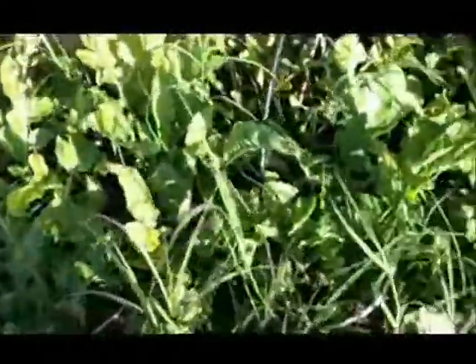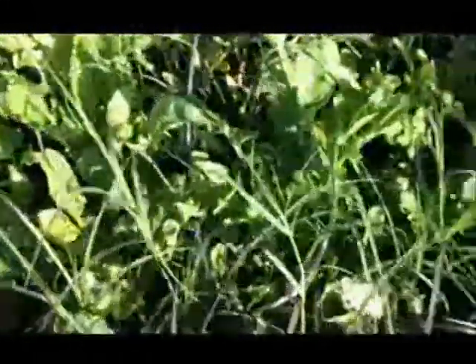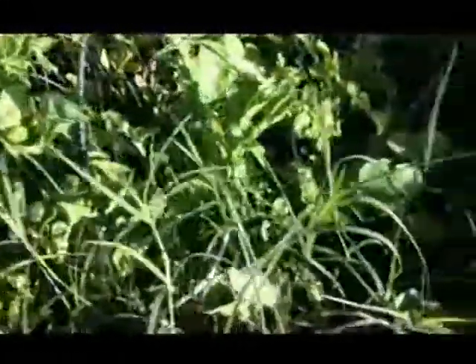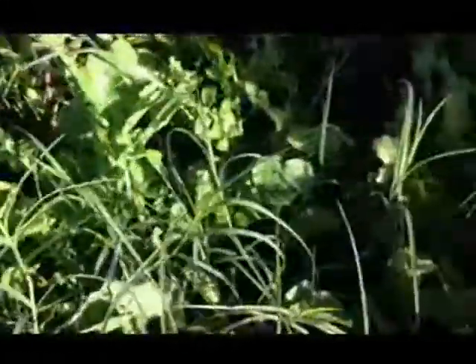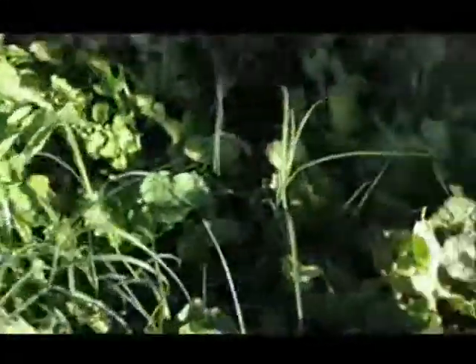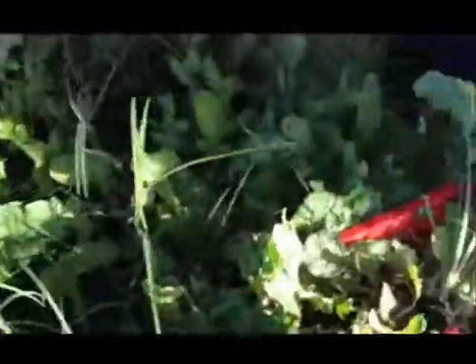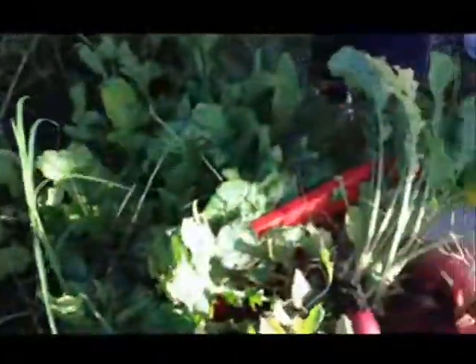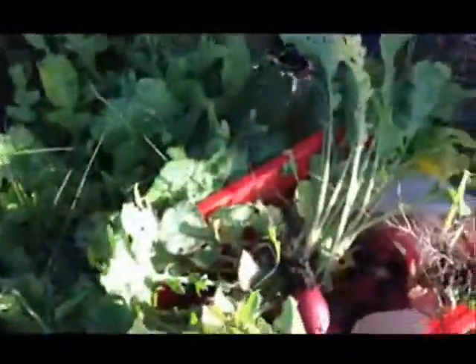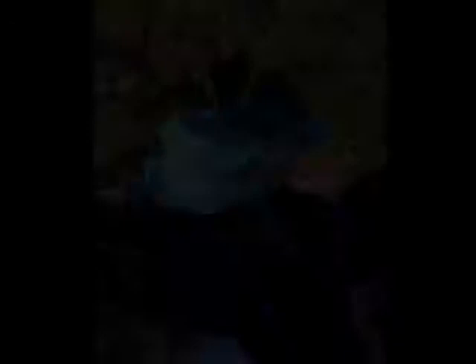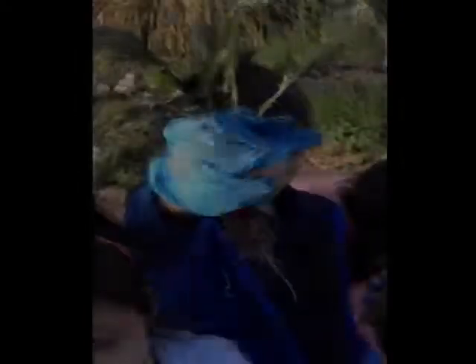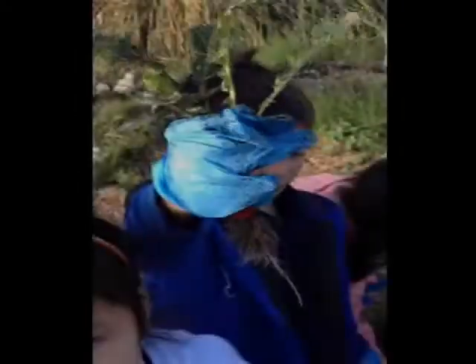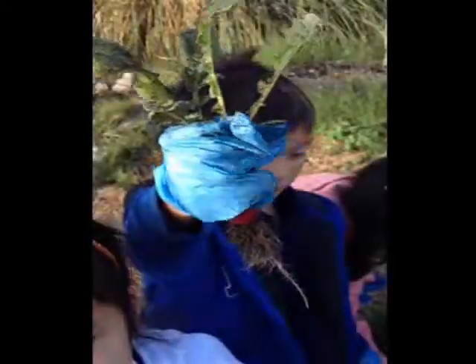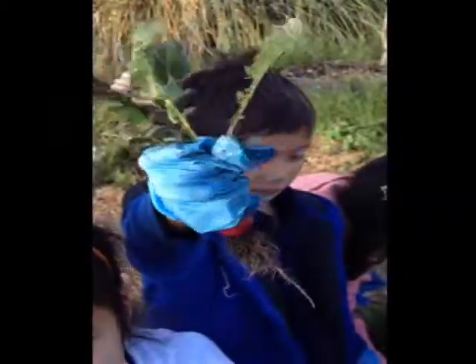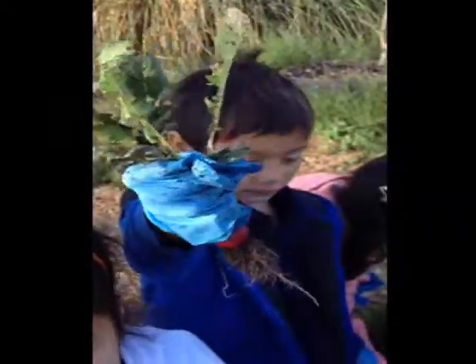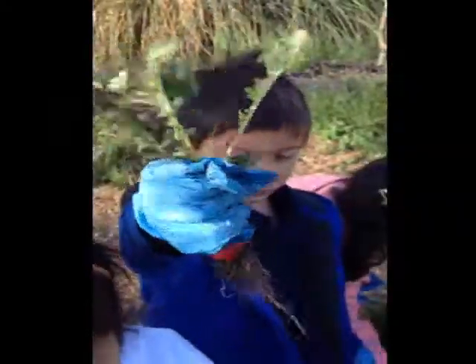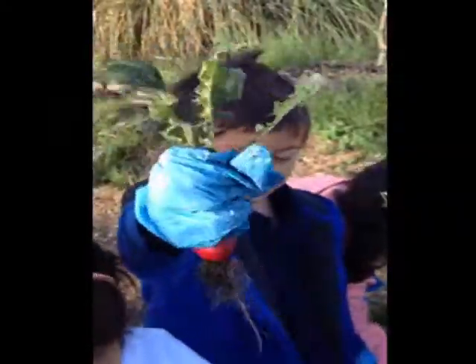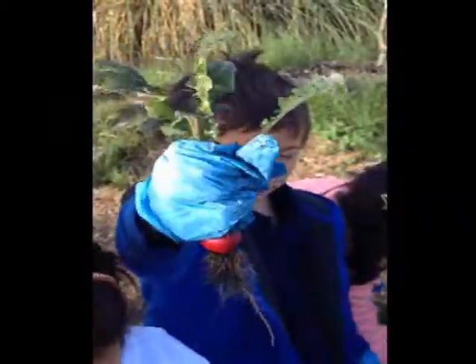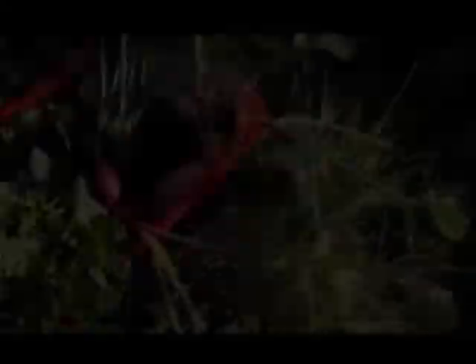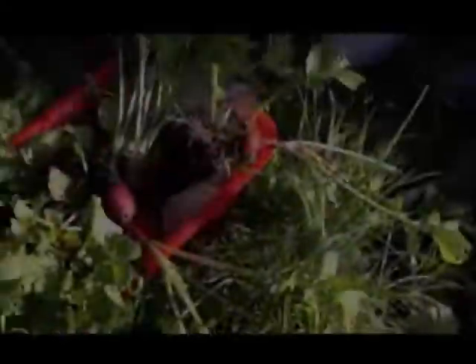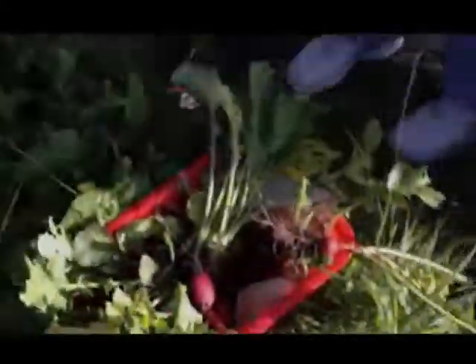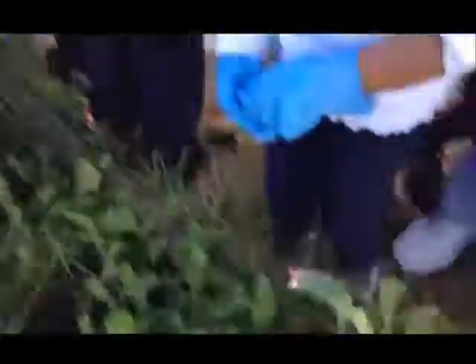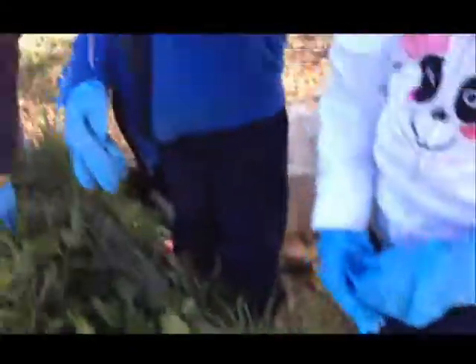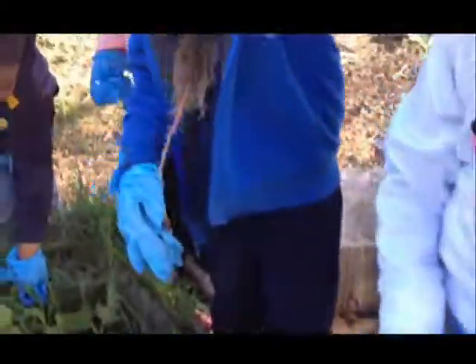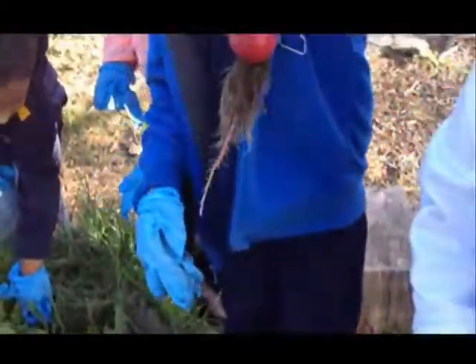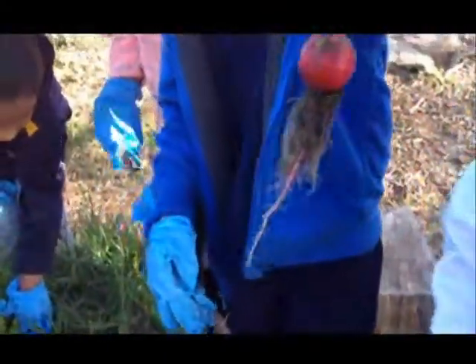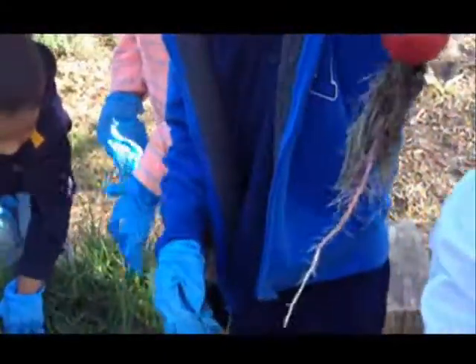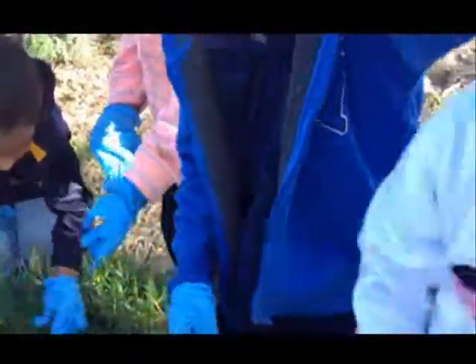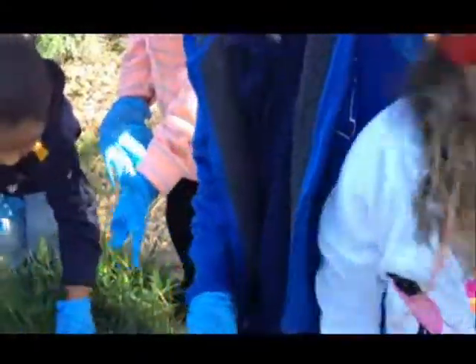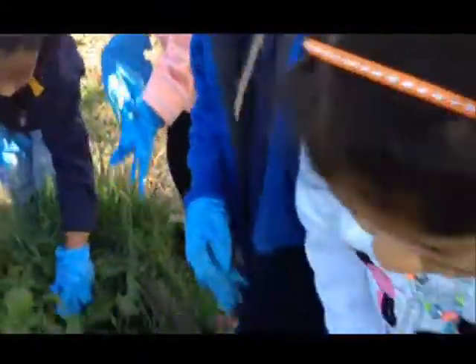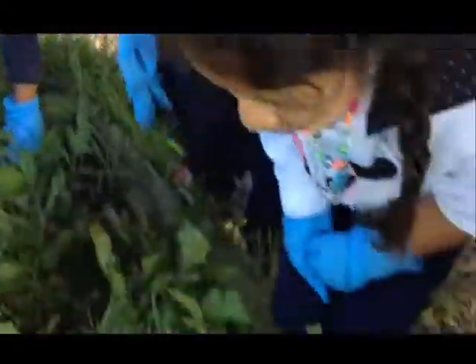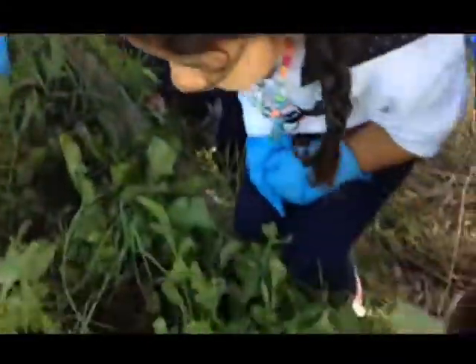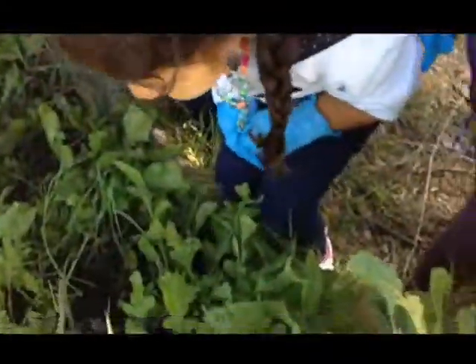Put it right here. Only pull the radish. Ooh, that's a nice one, Daniel. That's a nice one you pulled.